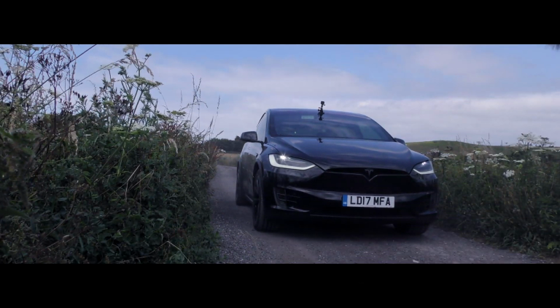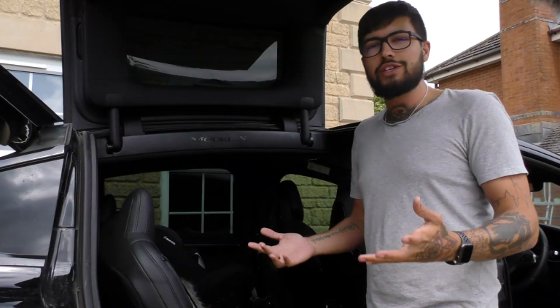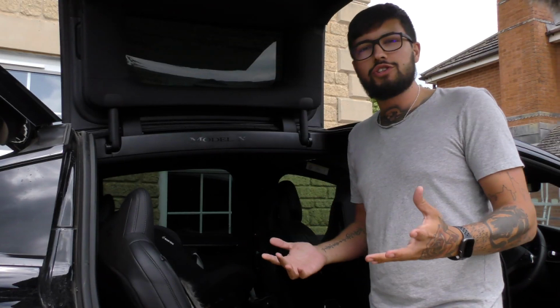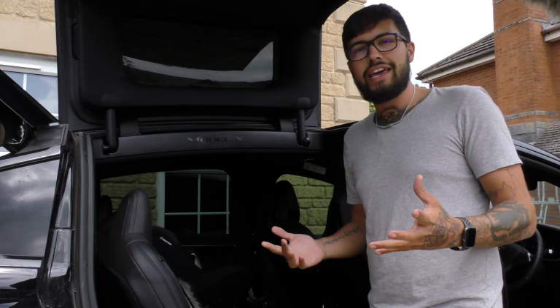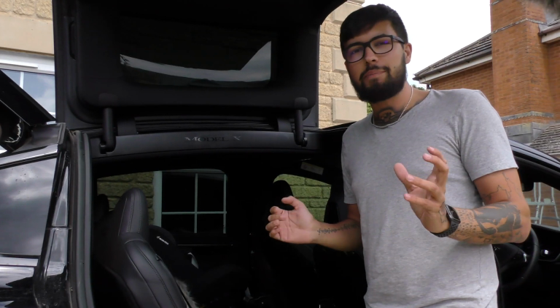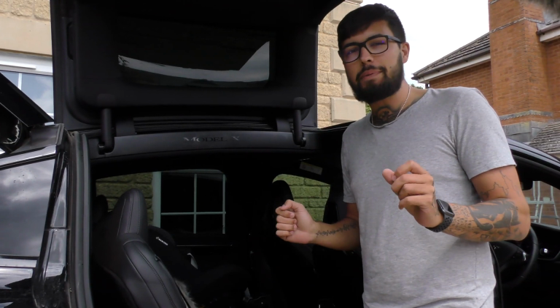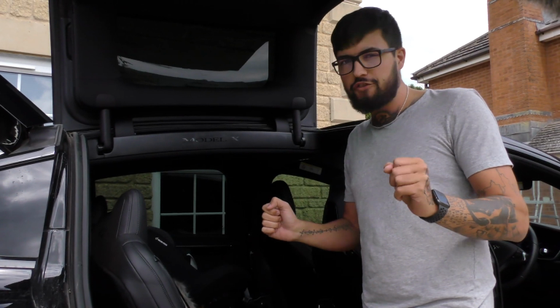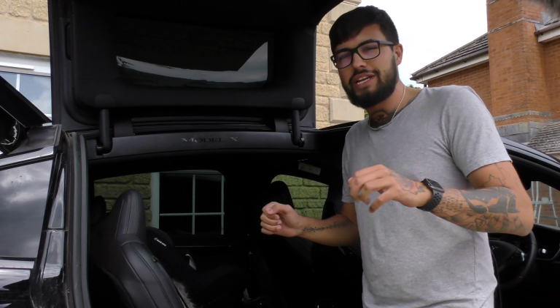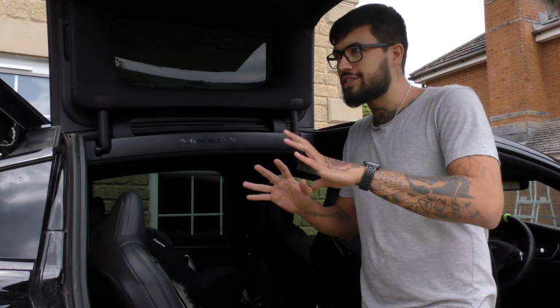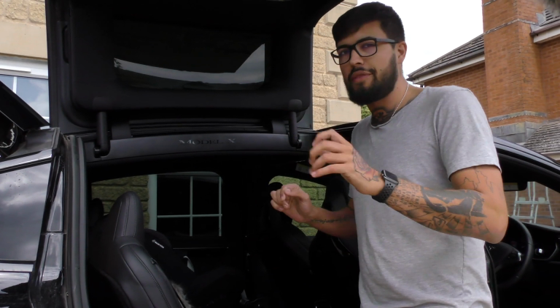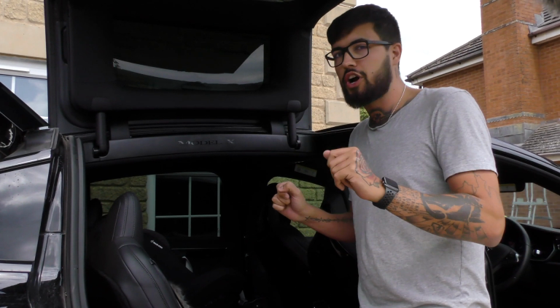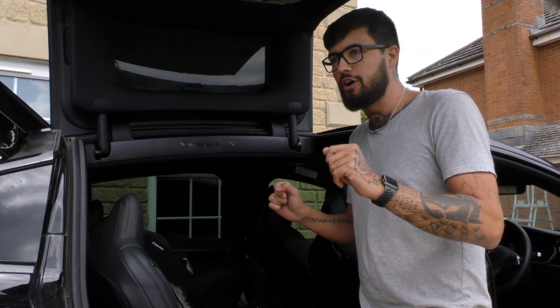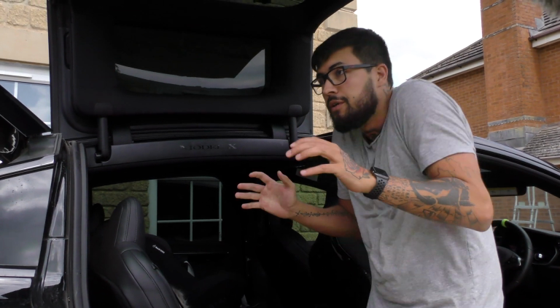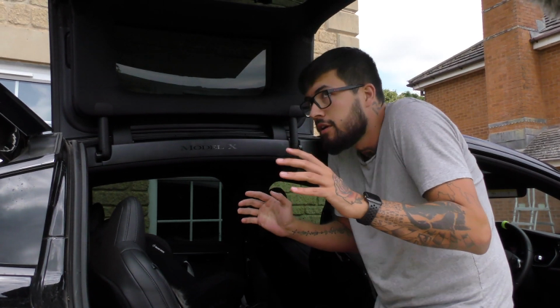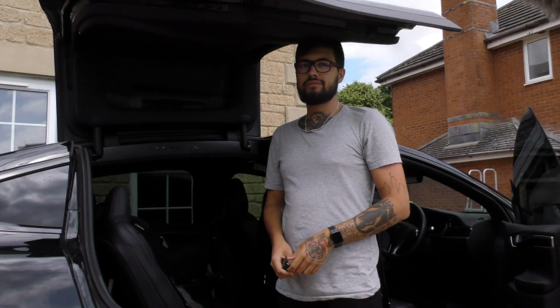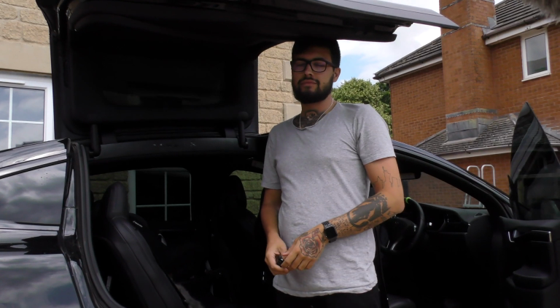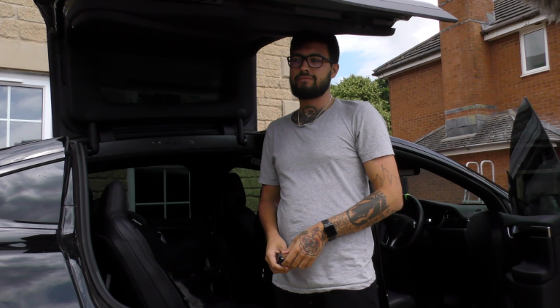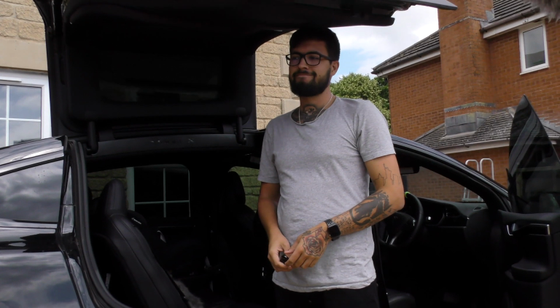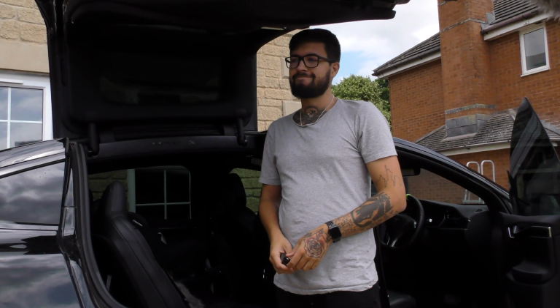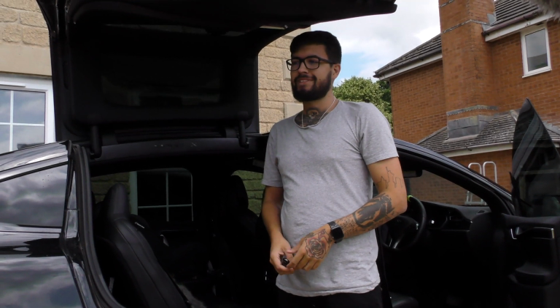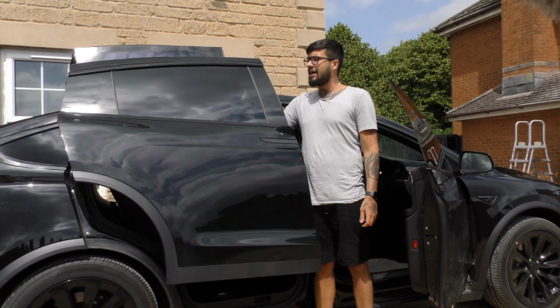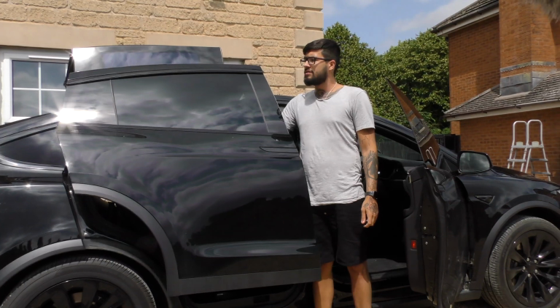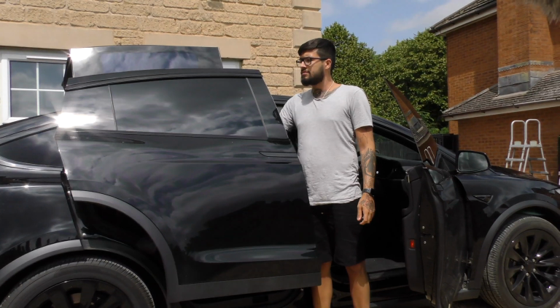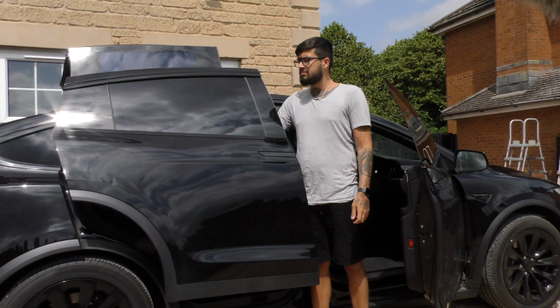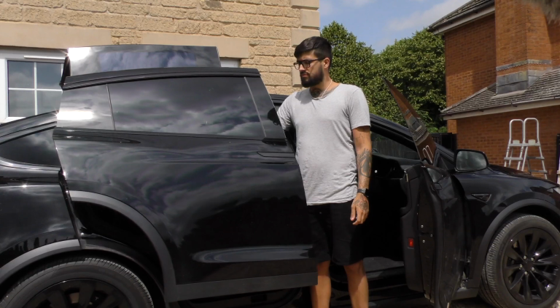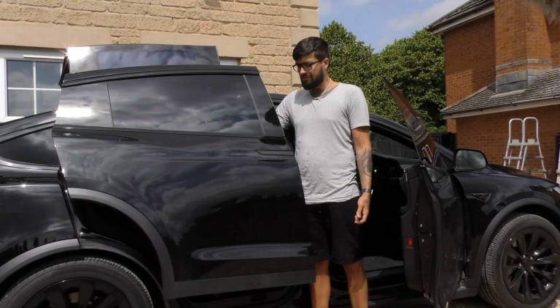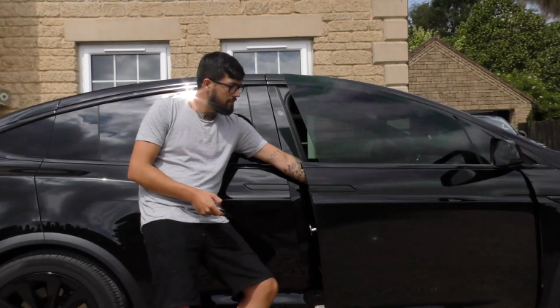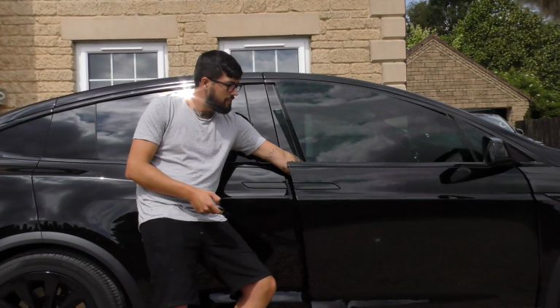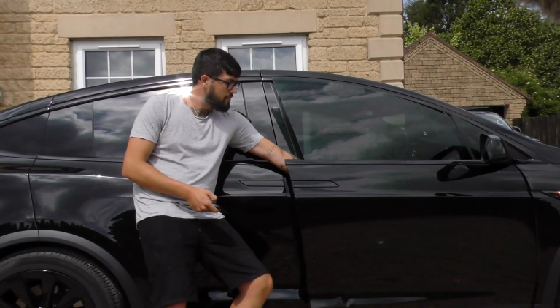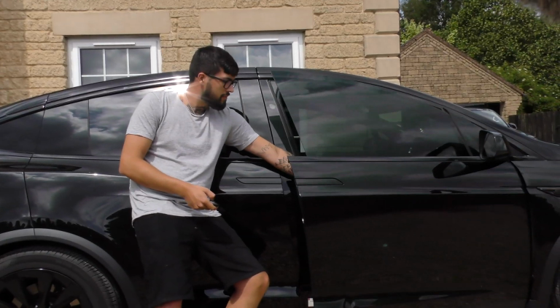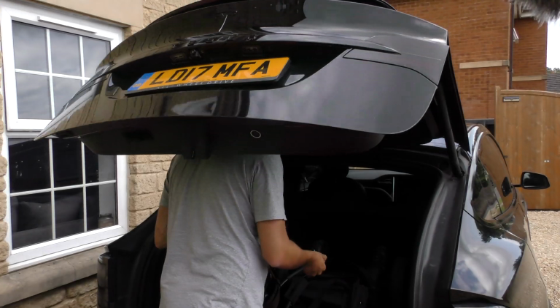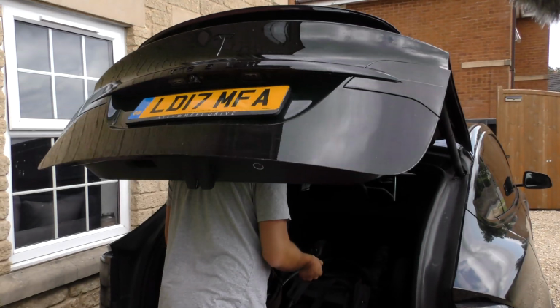As soon as you hear the beep, everybody that's around the car goes... oh no.